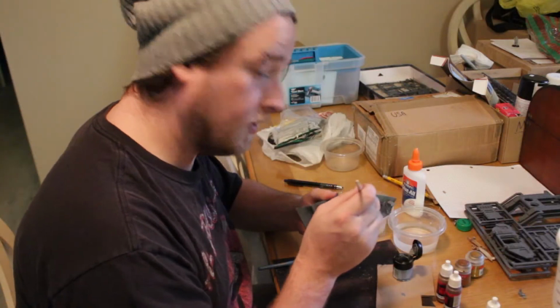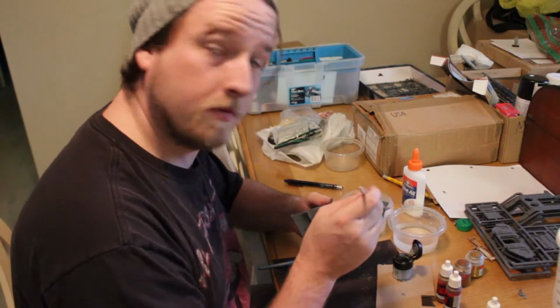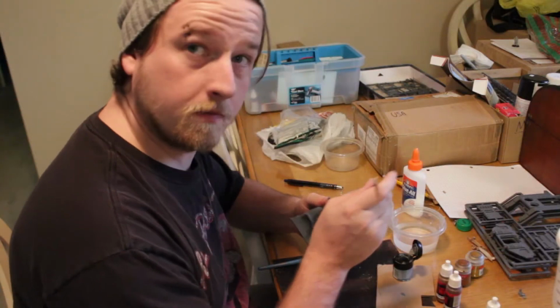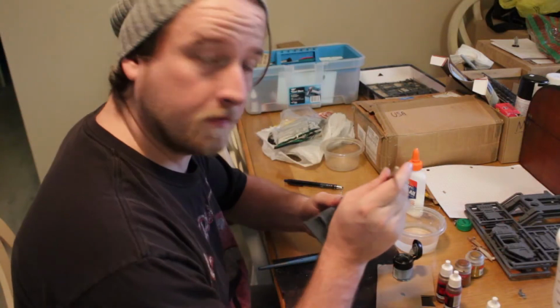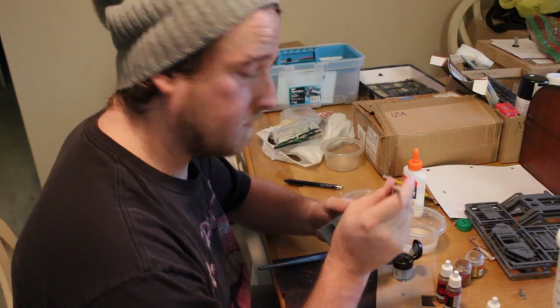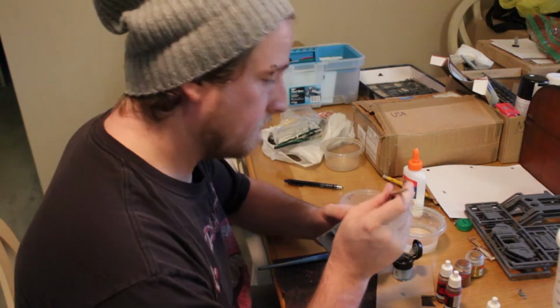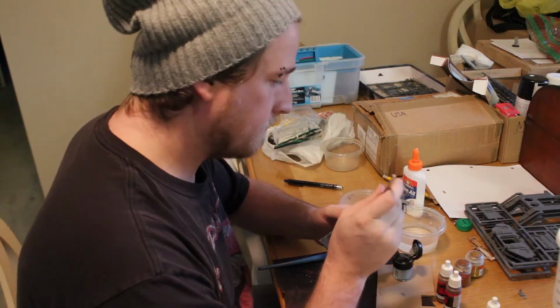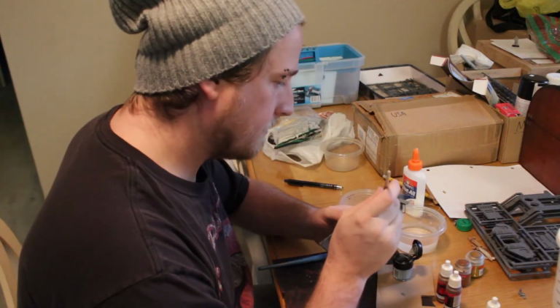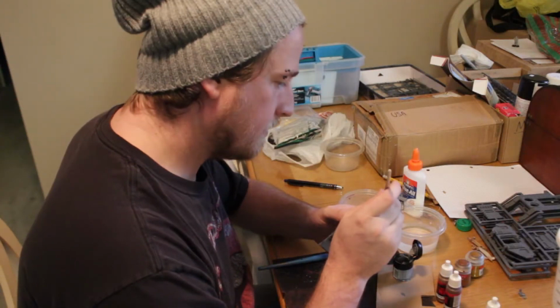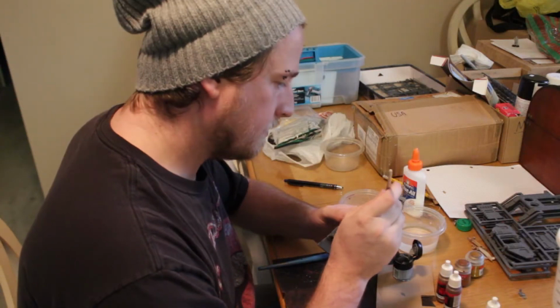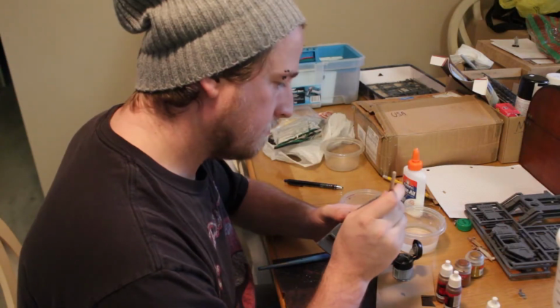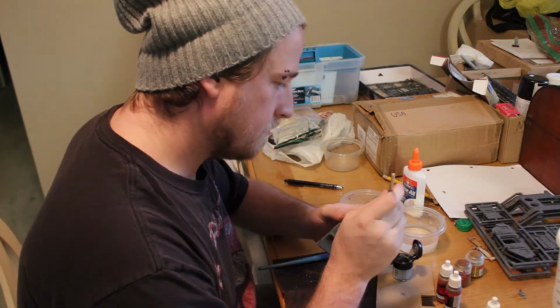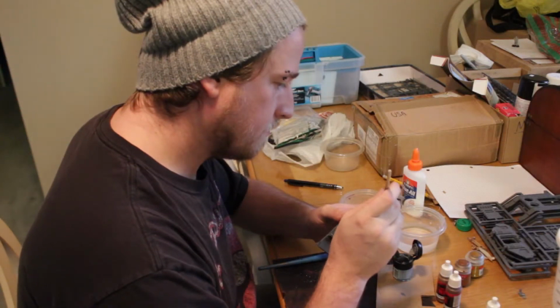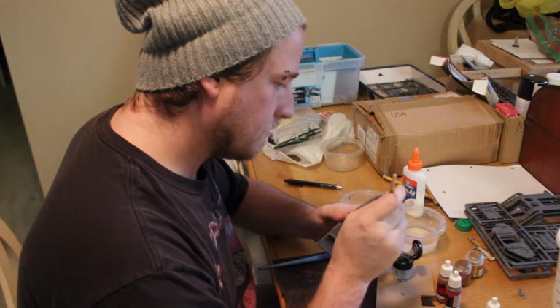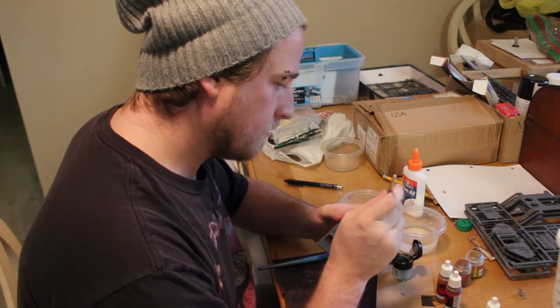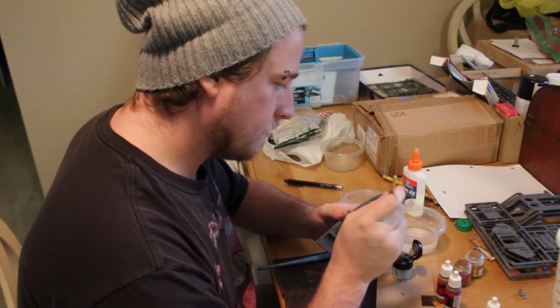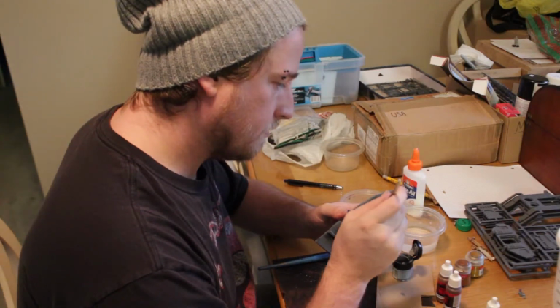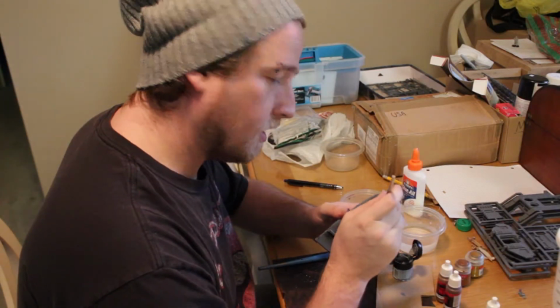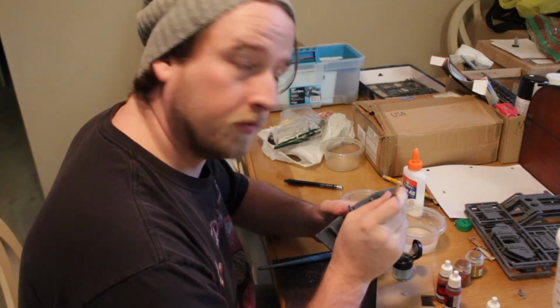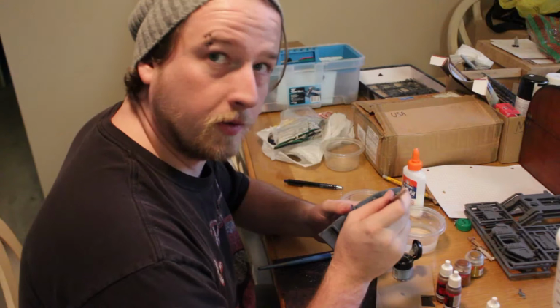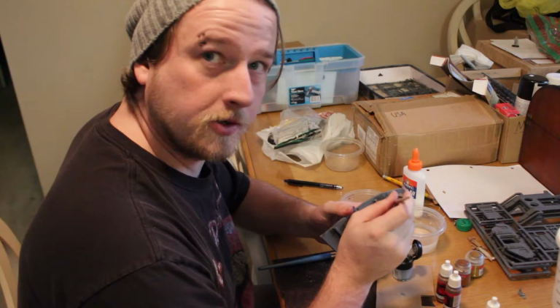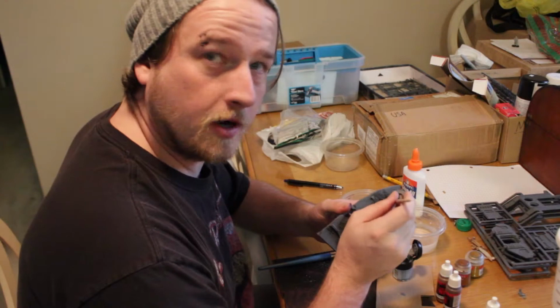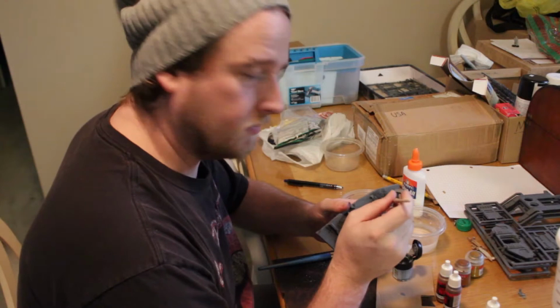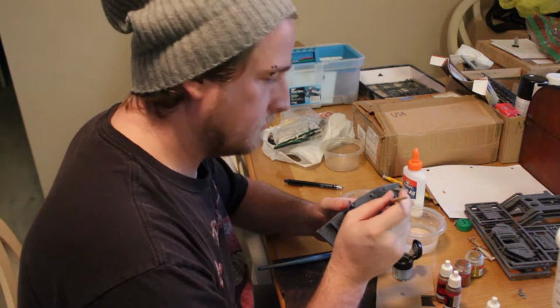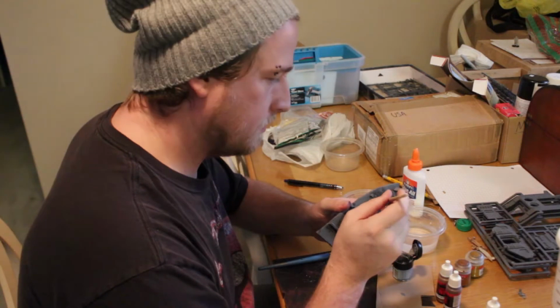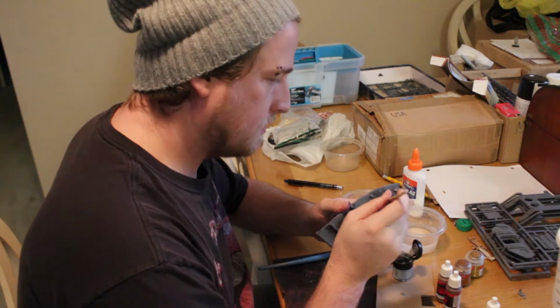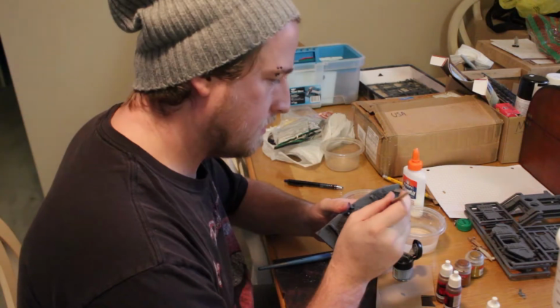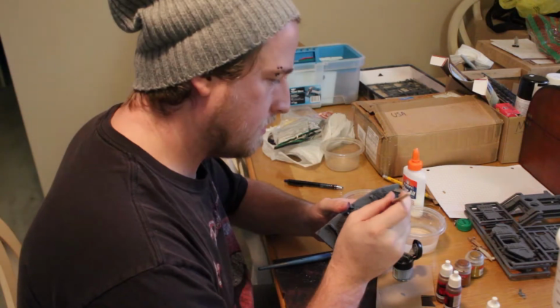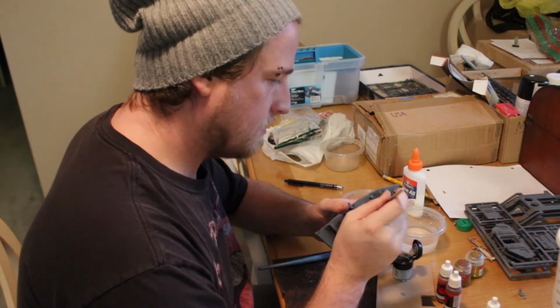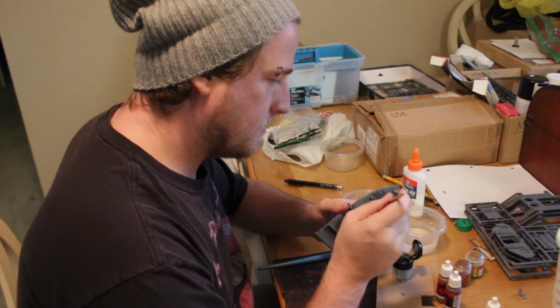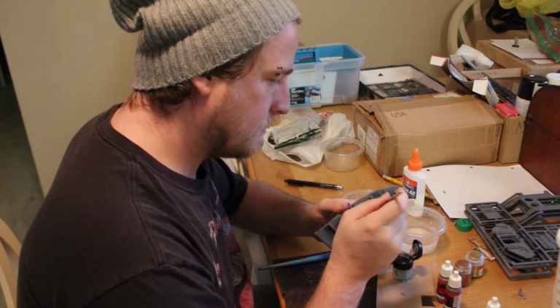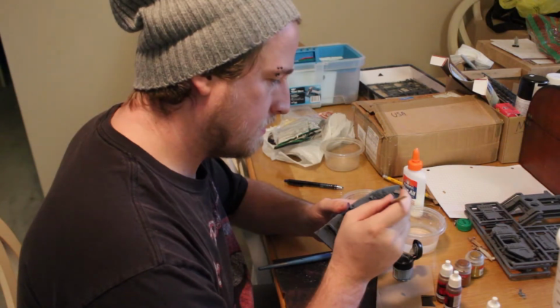Hey, is it fun to paint? Yeah. You want to try? Yeah.